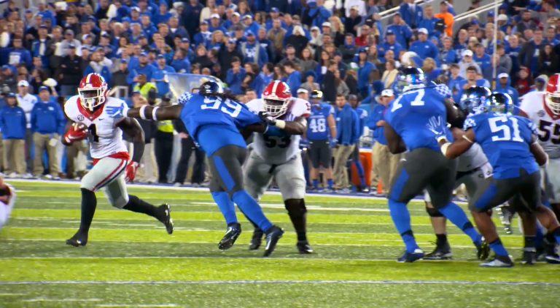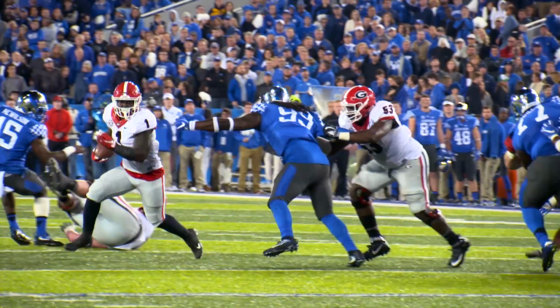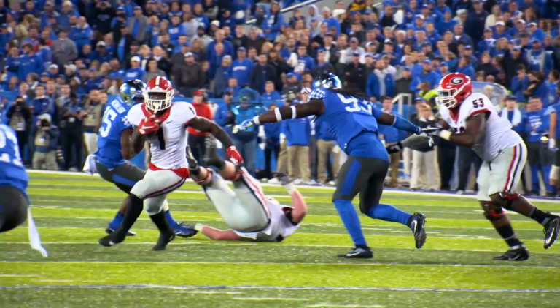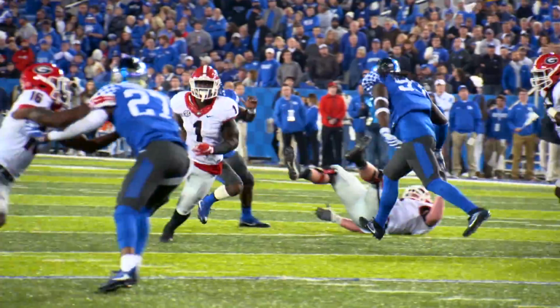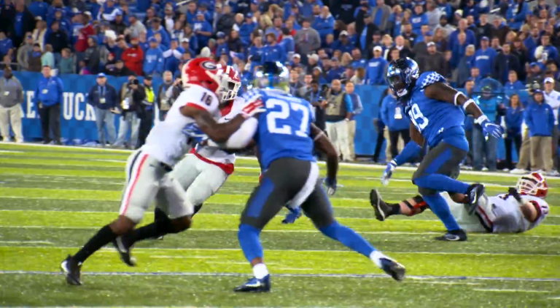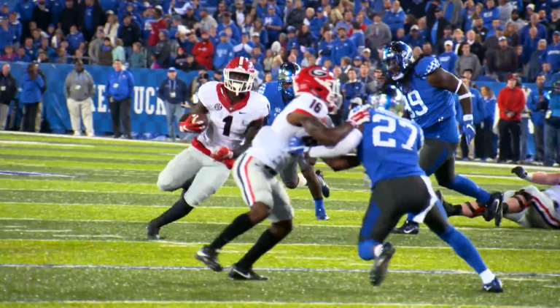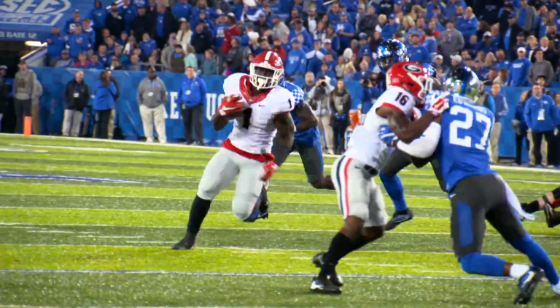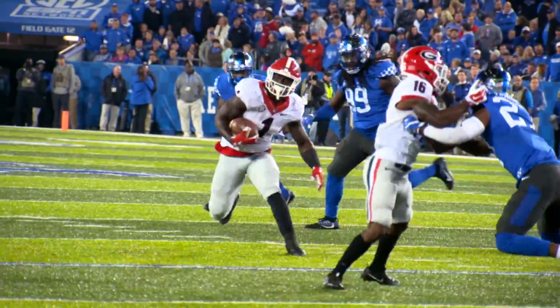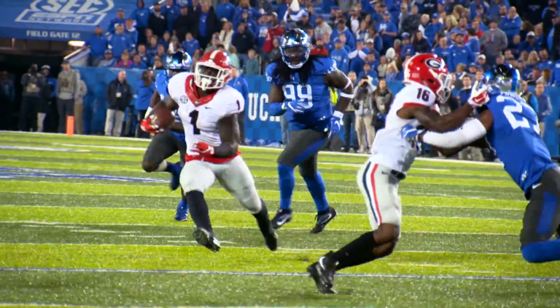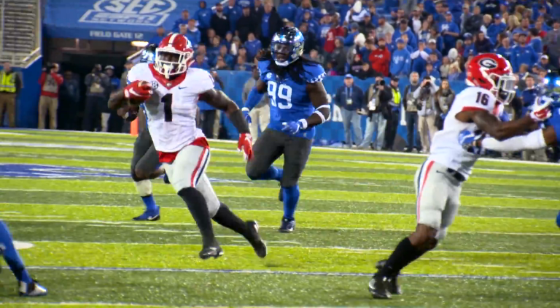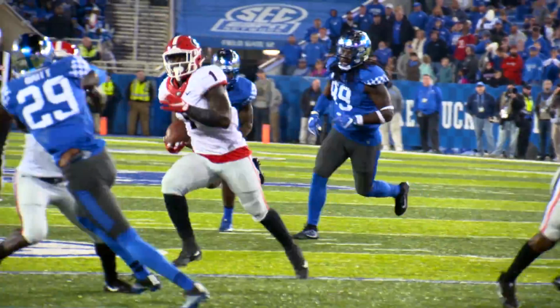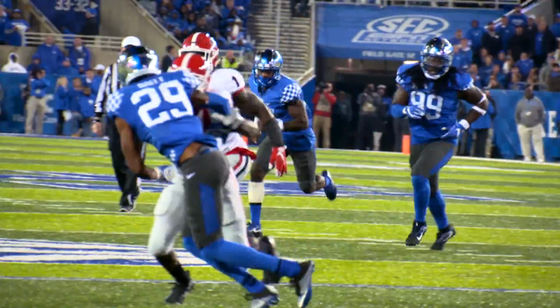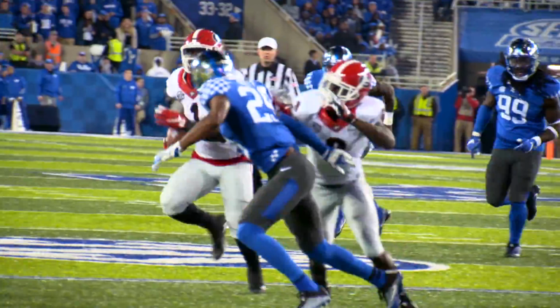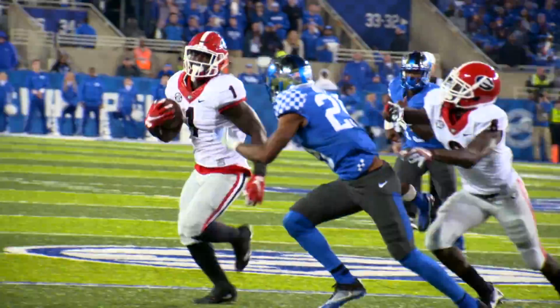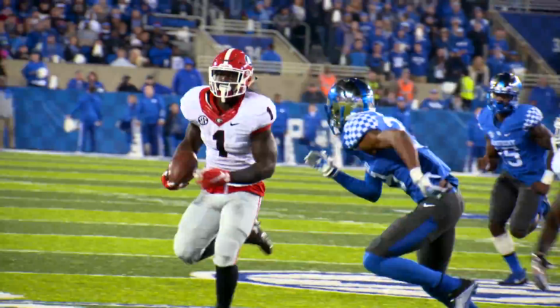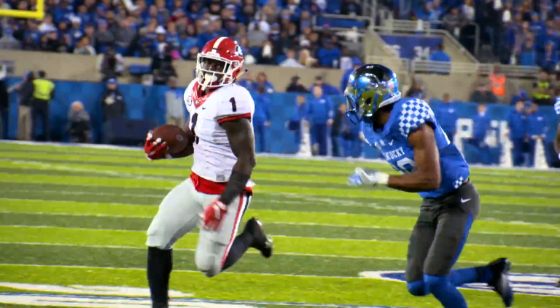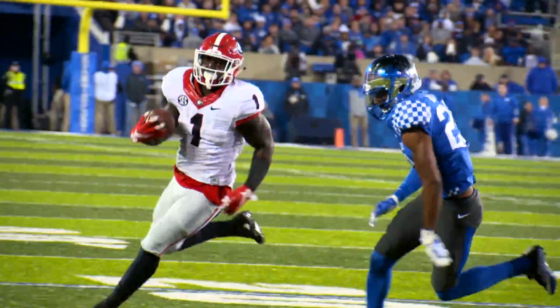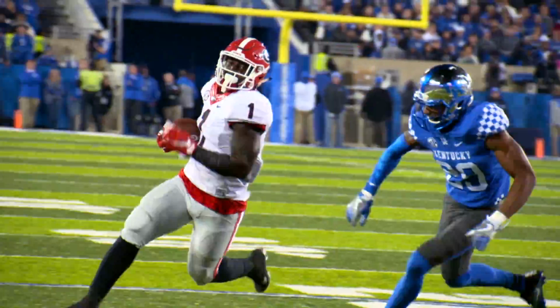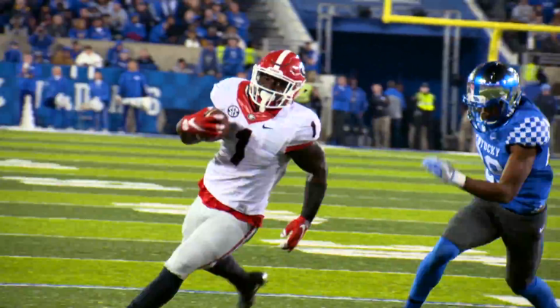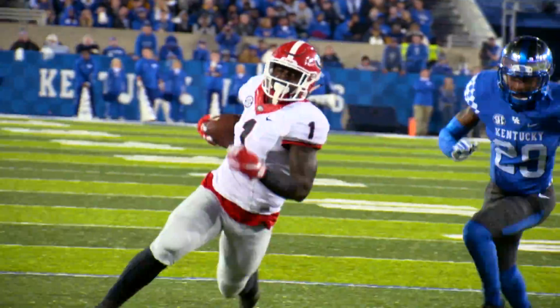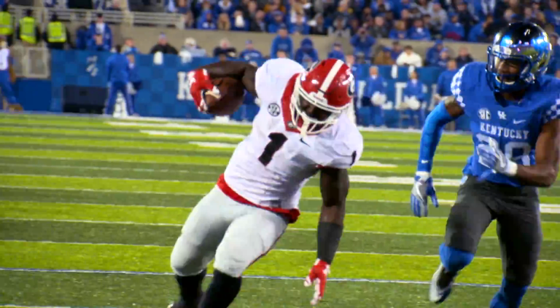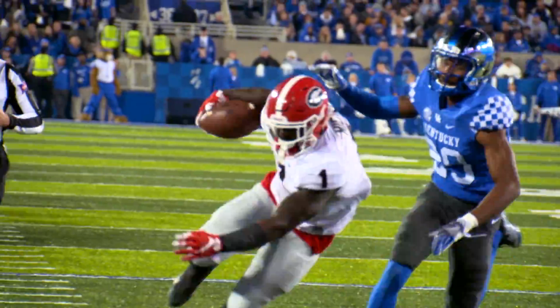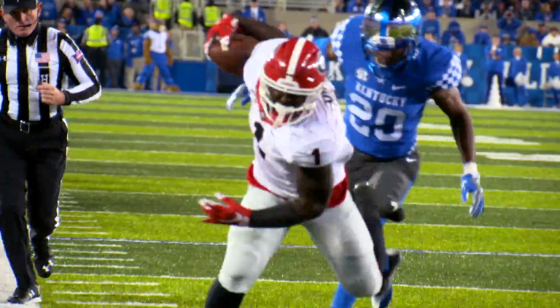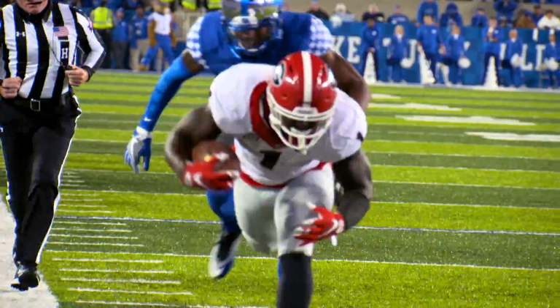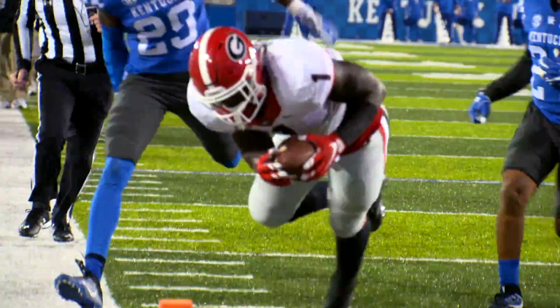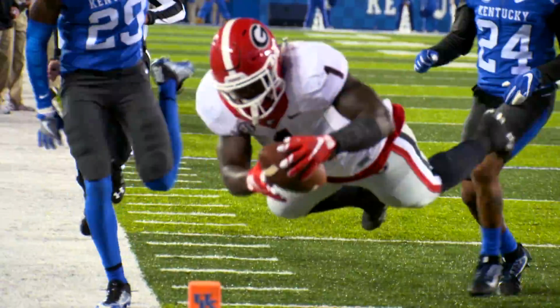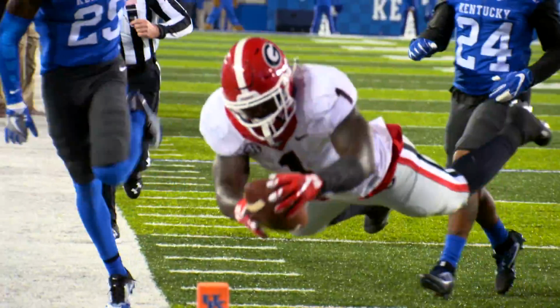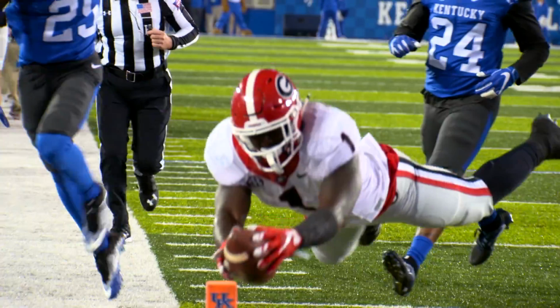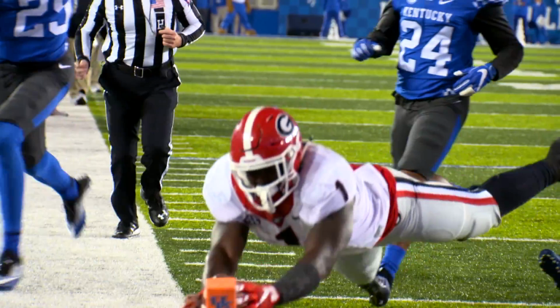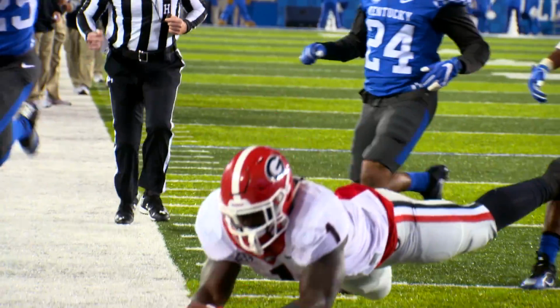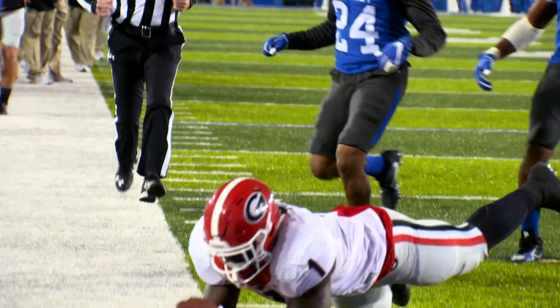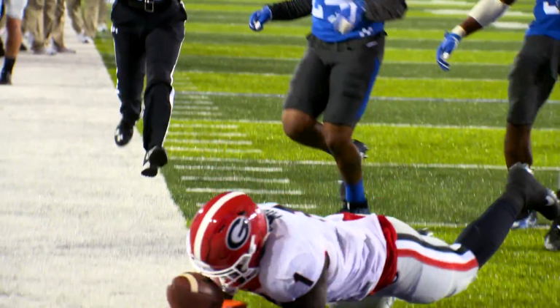Hand off to Michelle, he bounces outside — 25, 20, 15, 10 — far sideline, stumbles, reaches, he dives — touchdown!